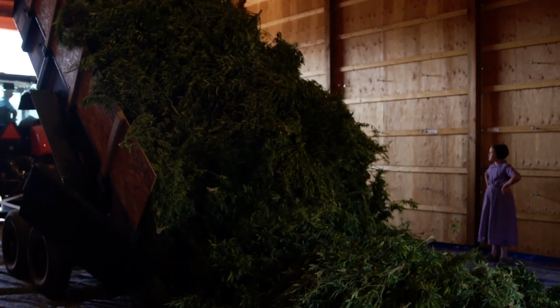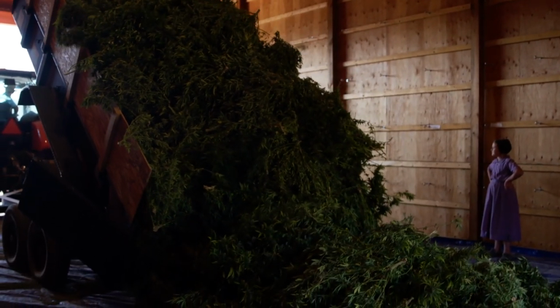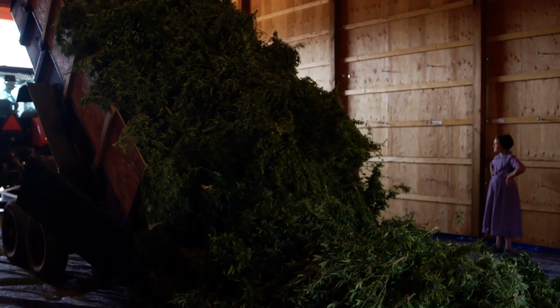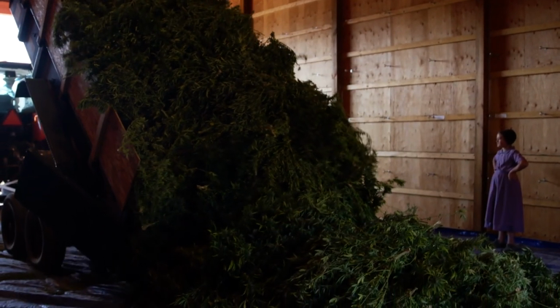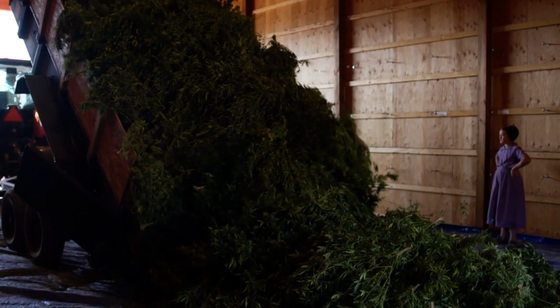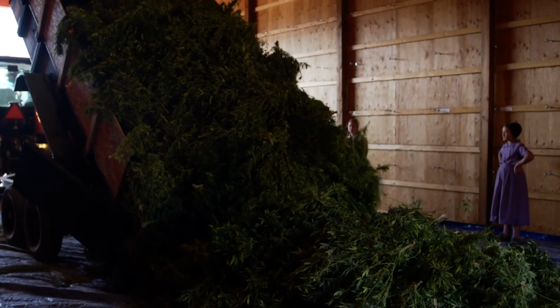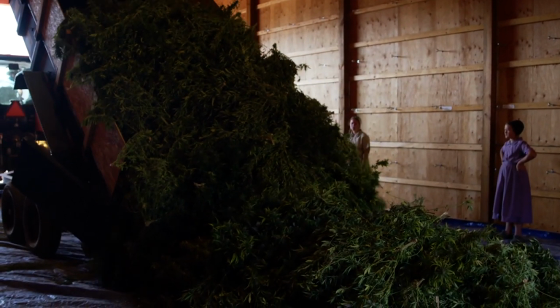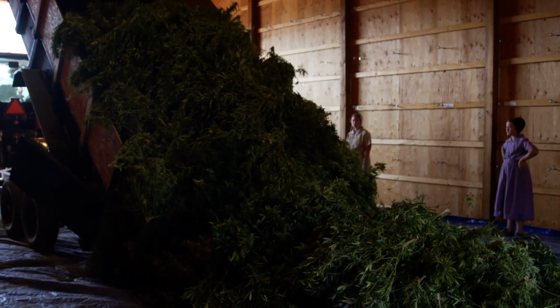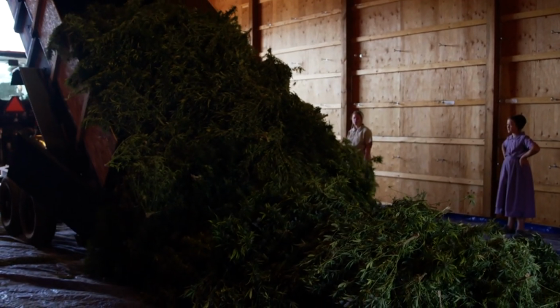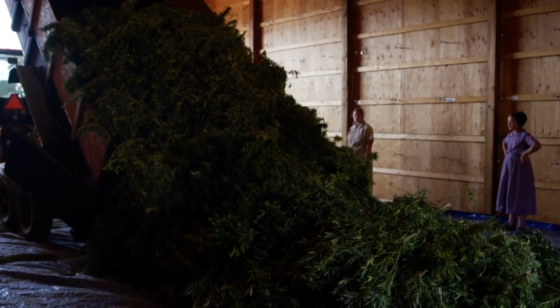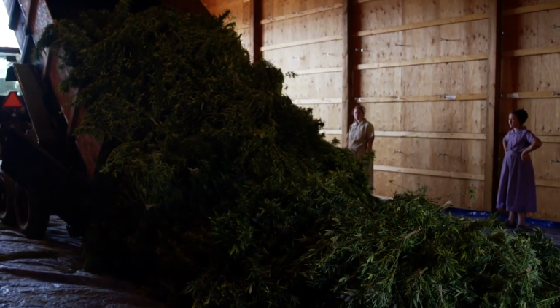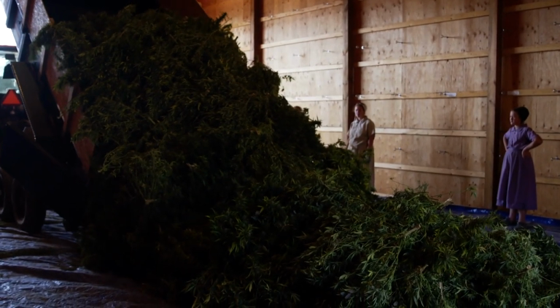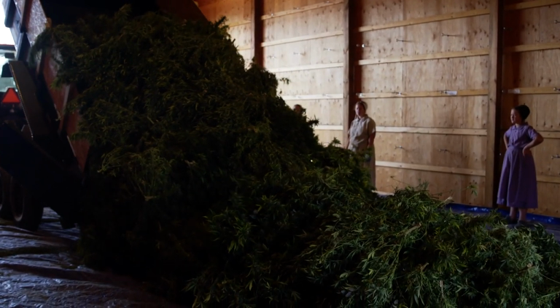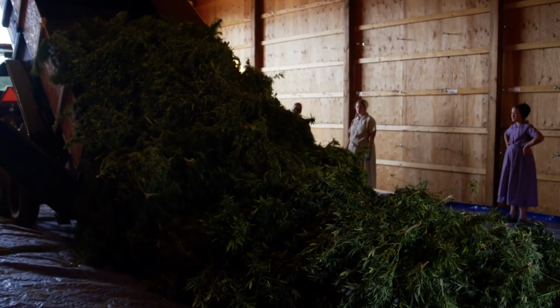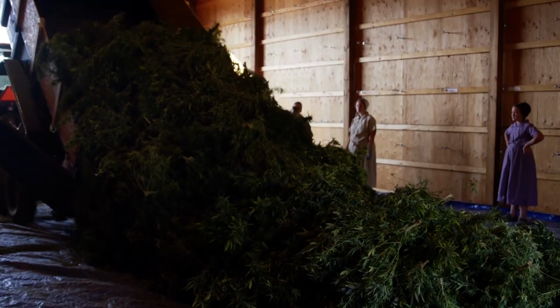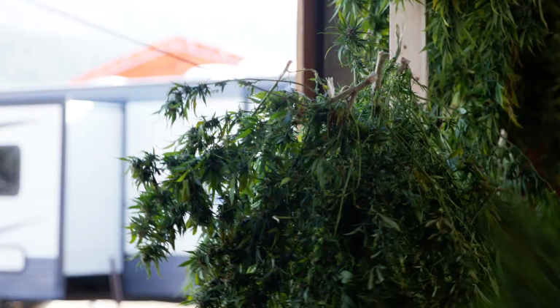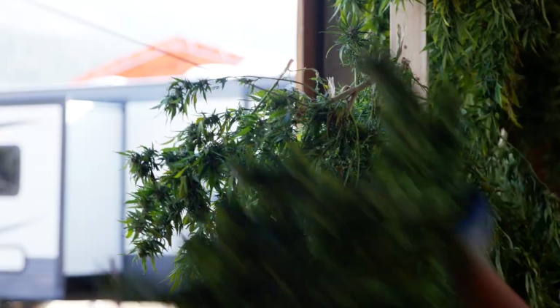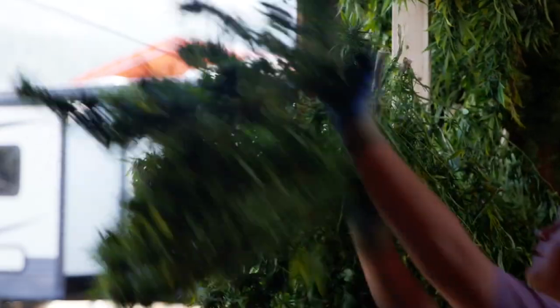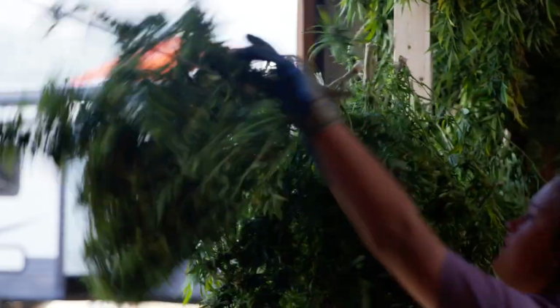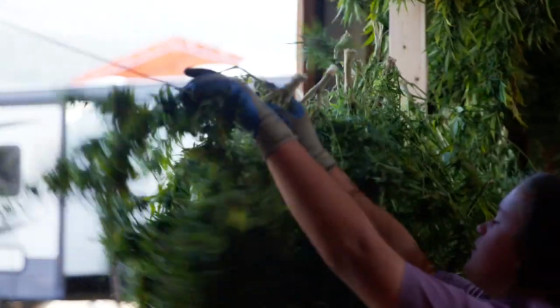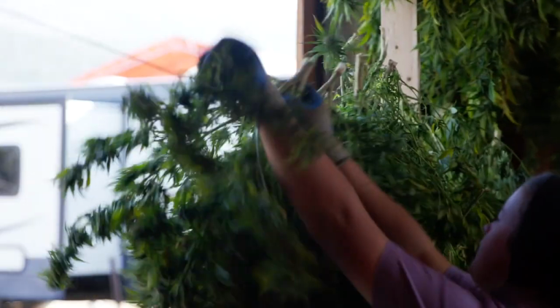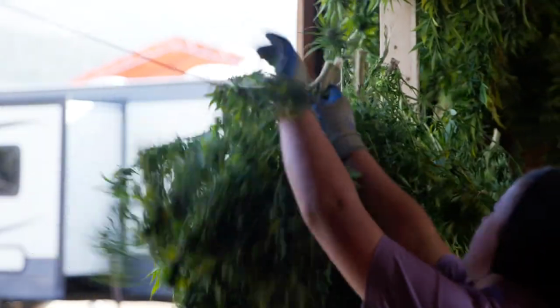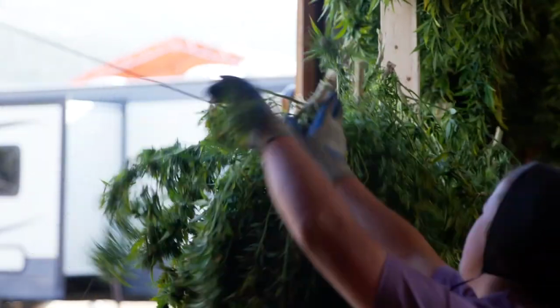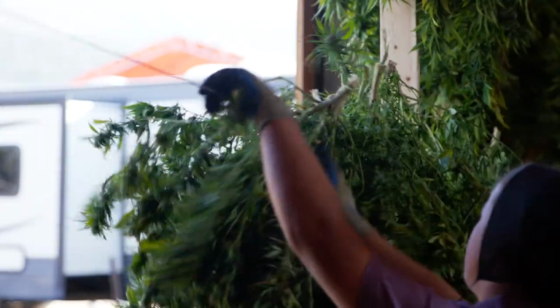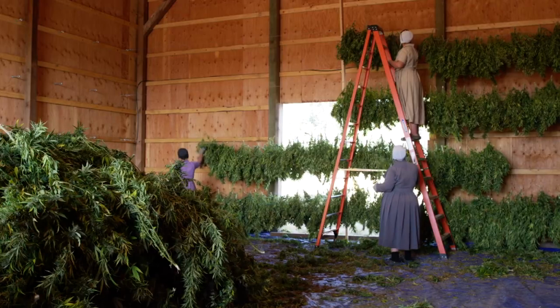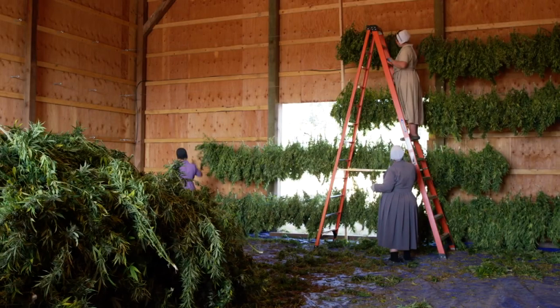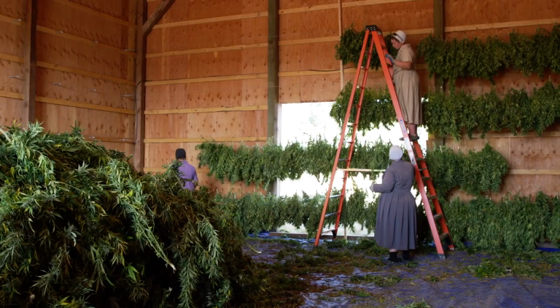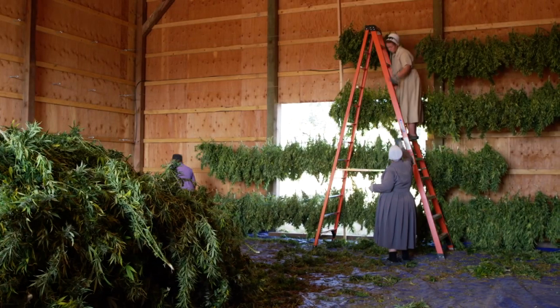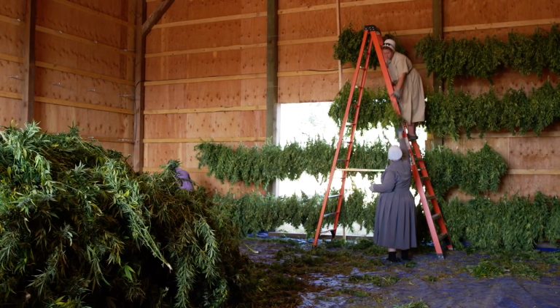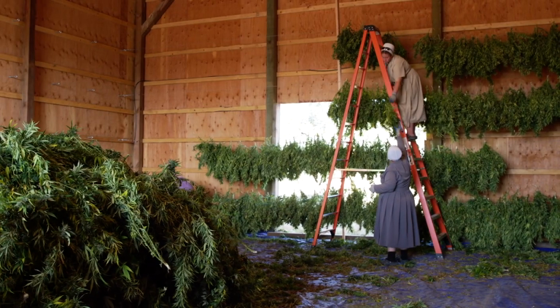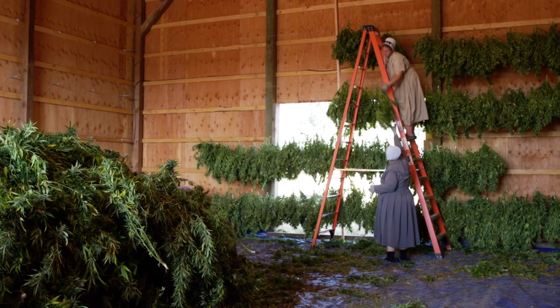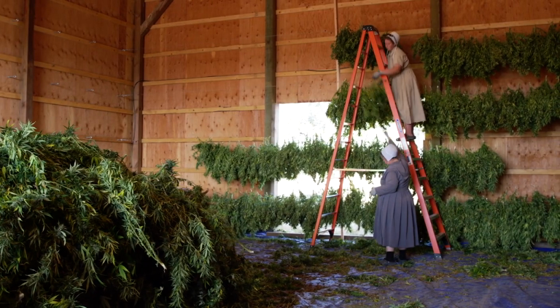These plants come off the field and they have quite a bit of water in them. We need to go ahead and make sure they're dry so we can then move them into processing.